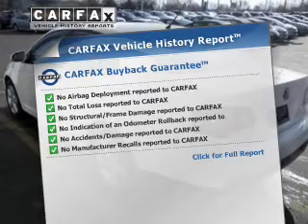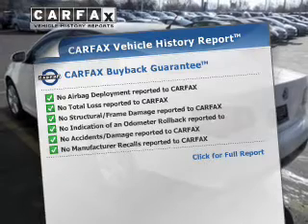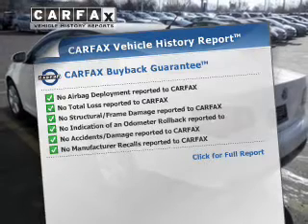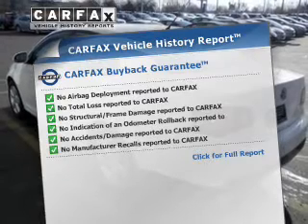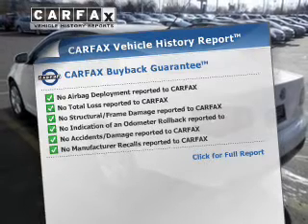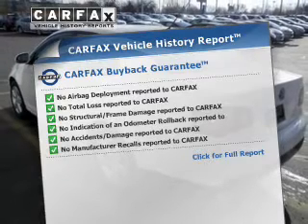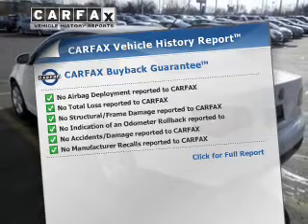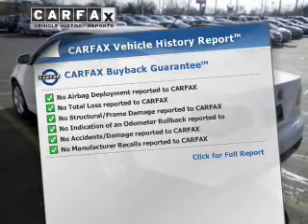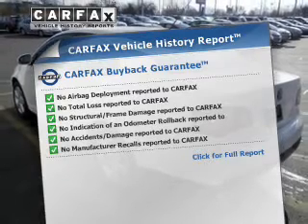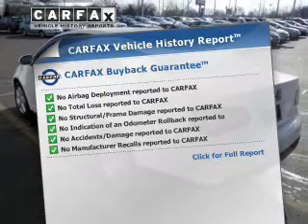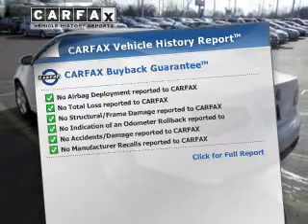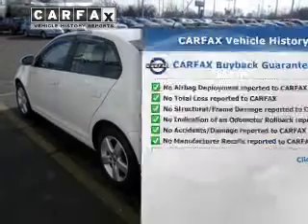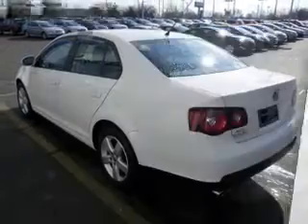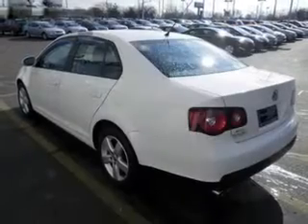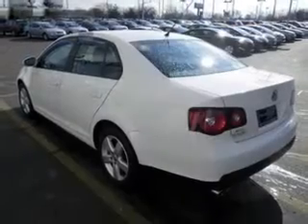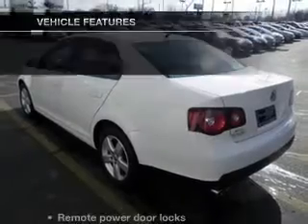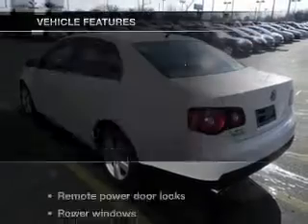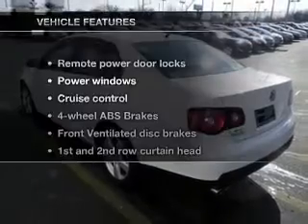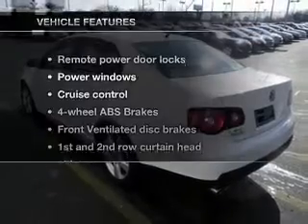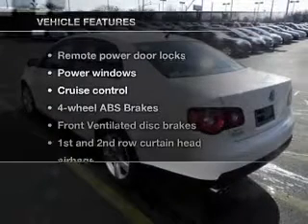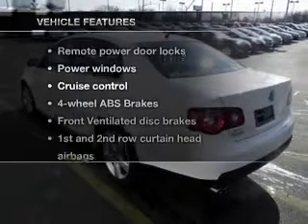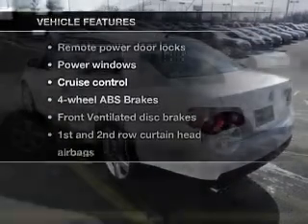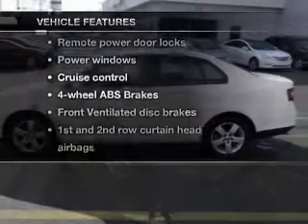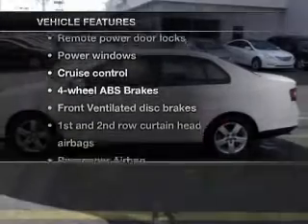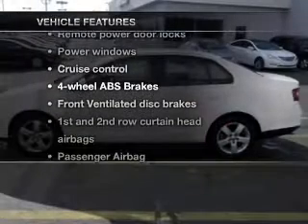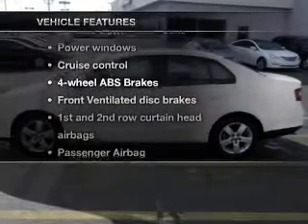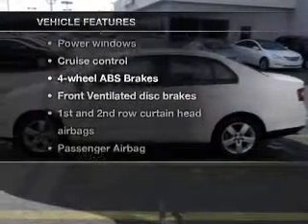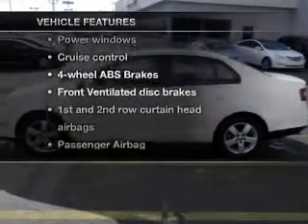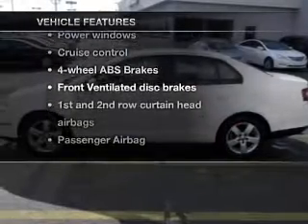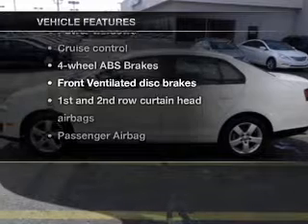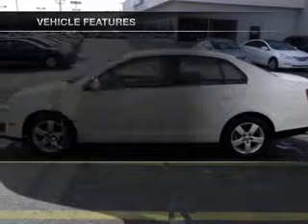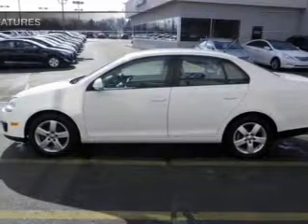The most trusted provider of vehicle information. Plus, enjoy these notable features that are included in this vehicle.